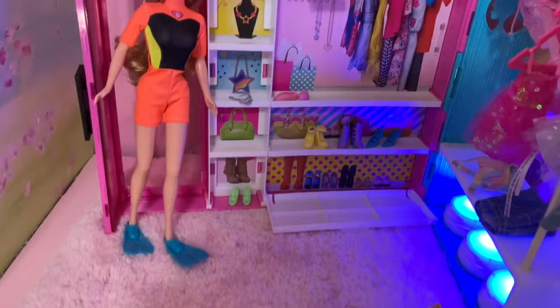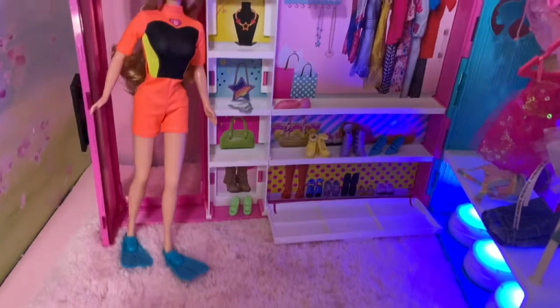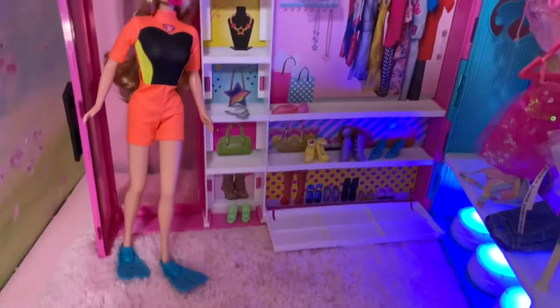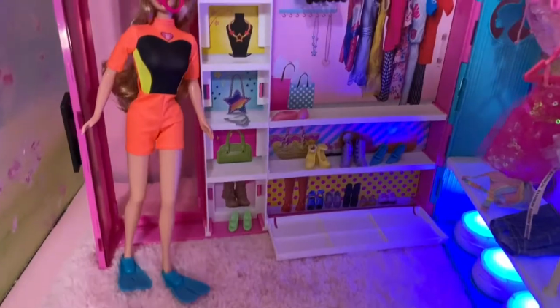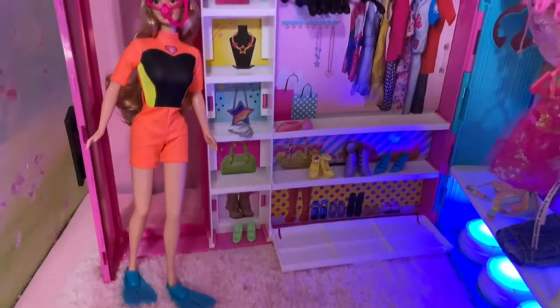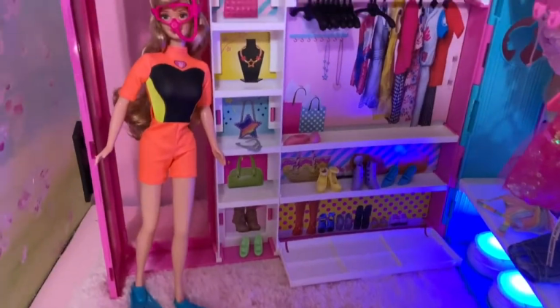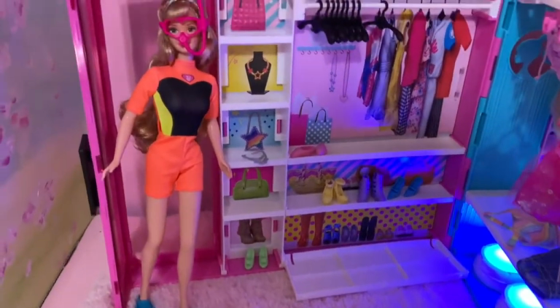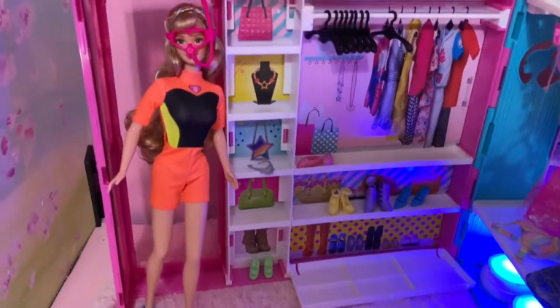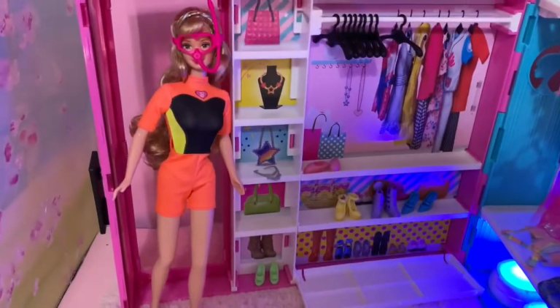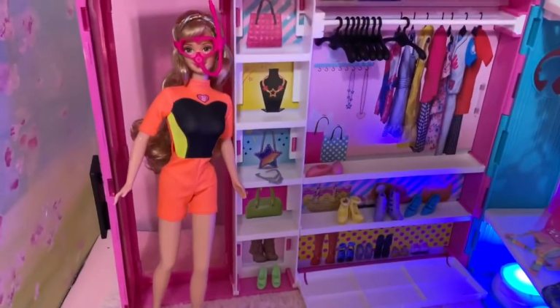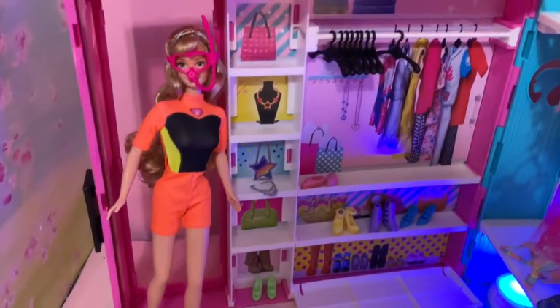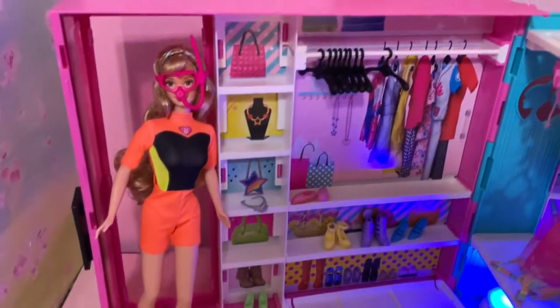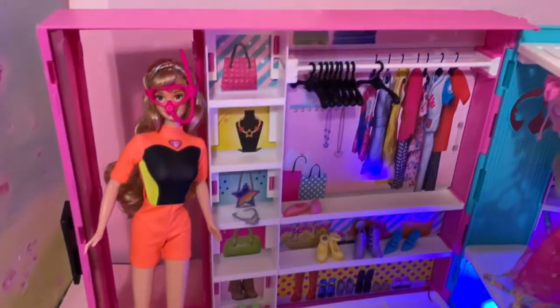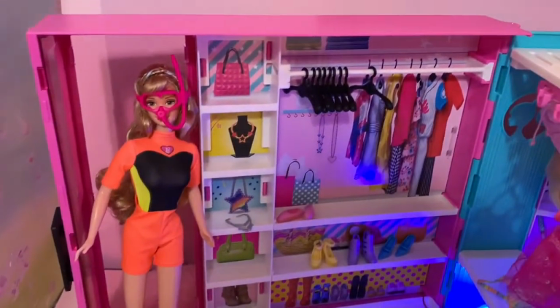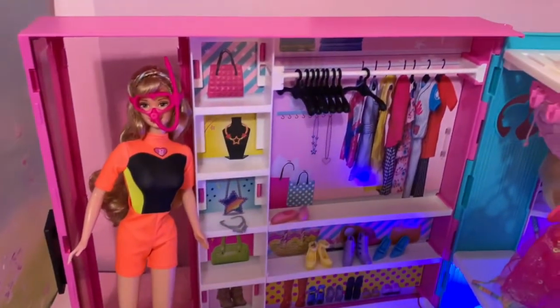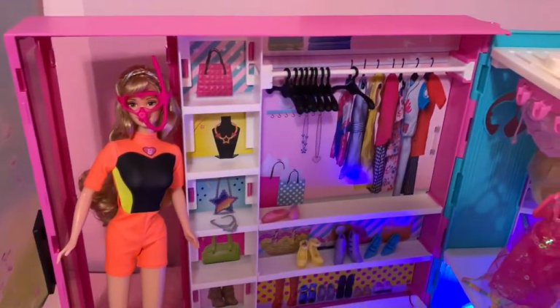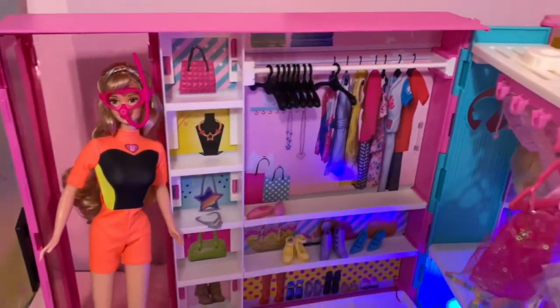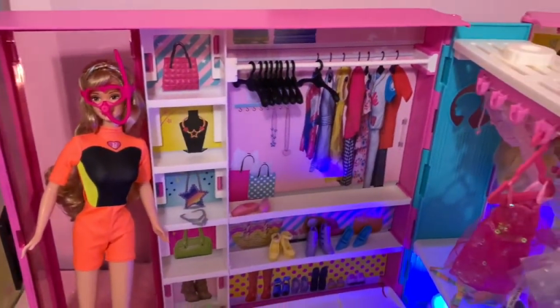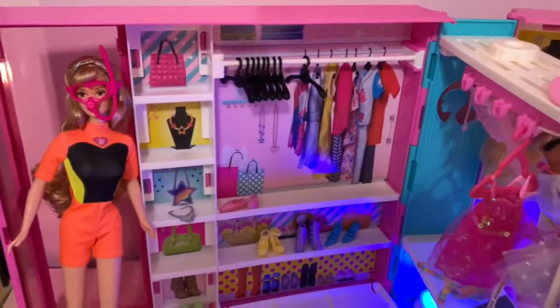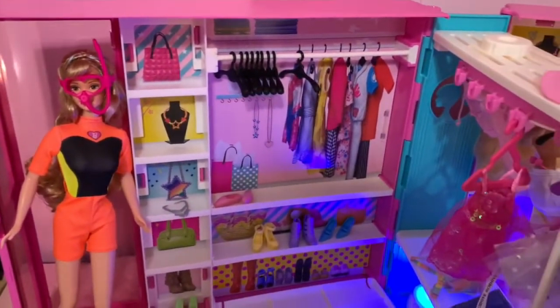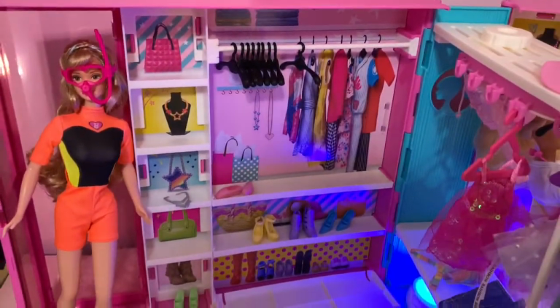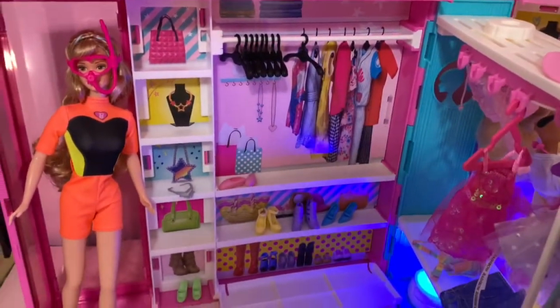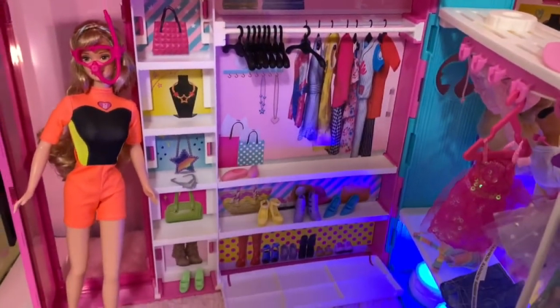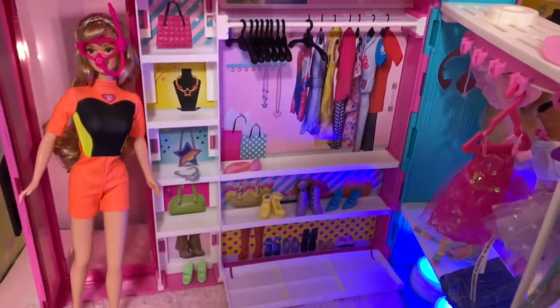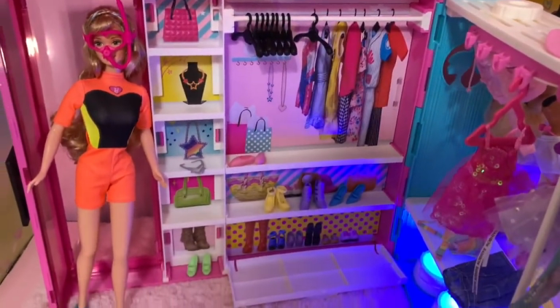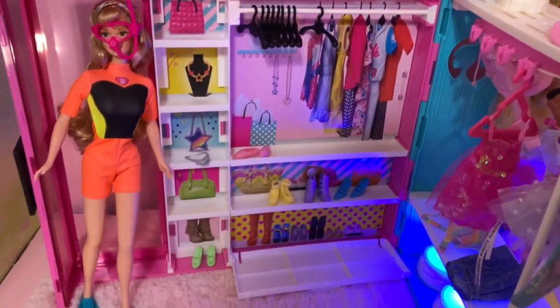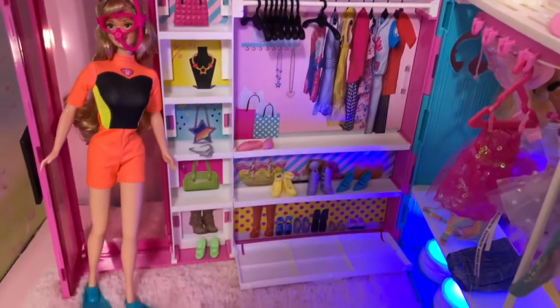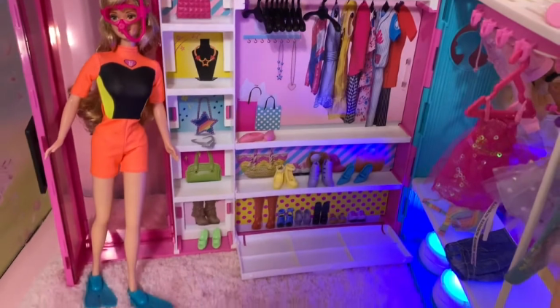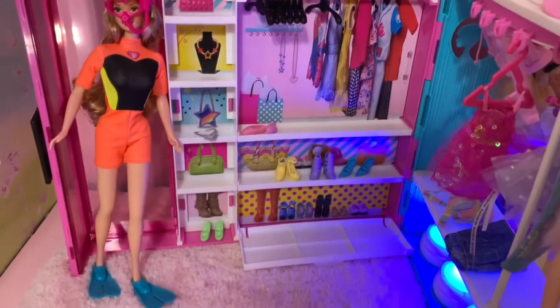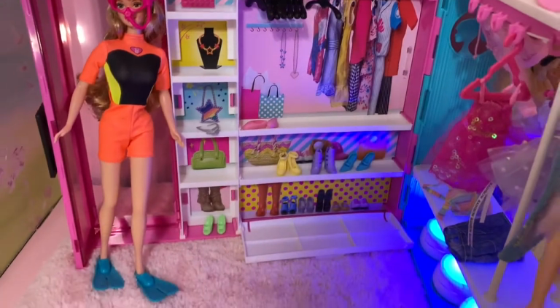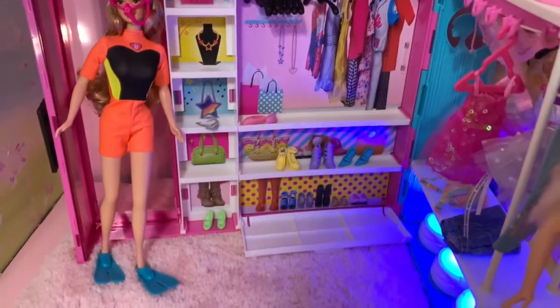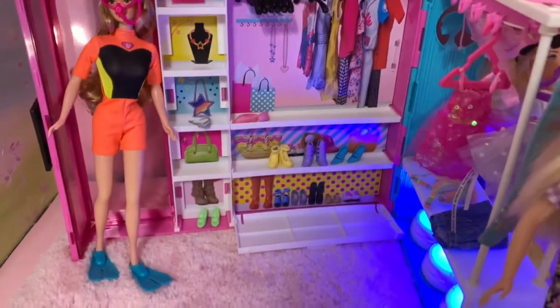Okay guys, this is the Barbie Dream Closet — stay tuned, don't leave!